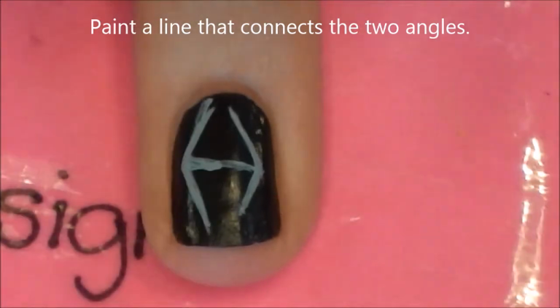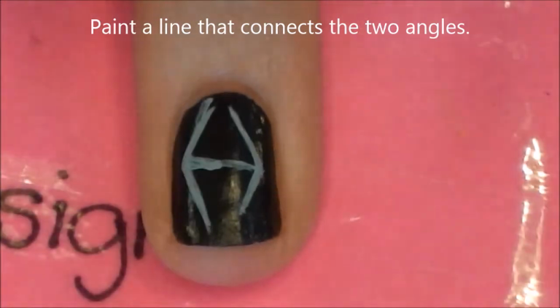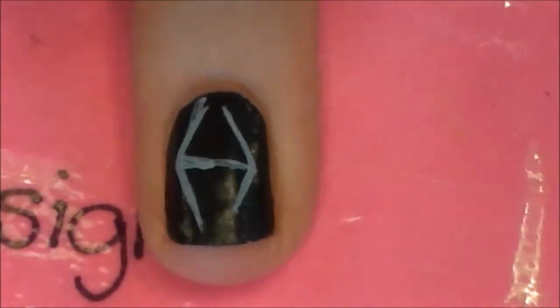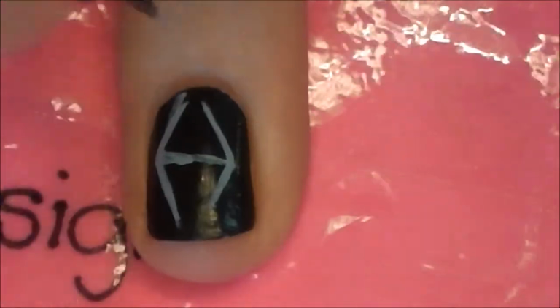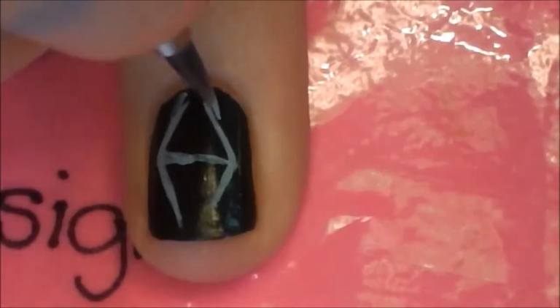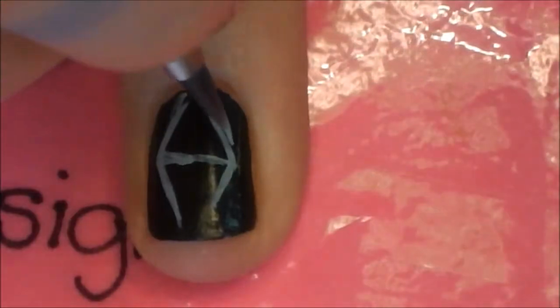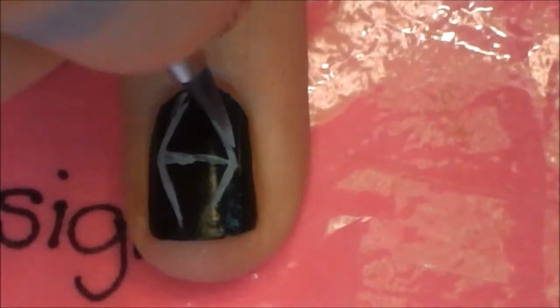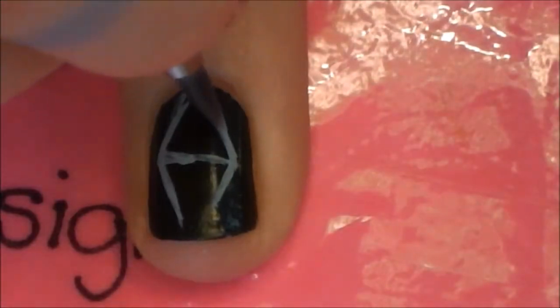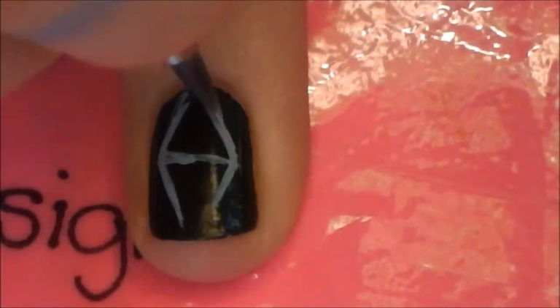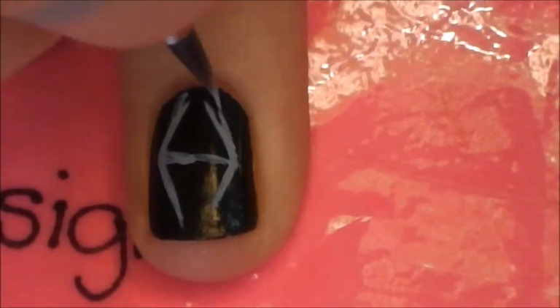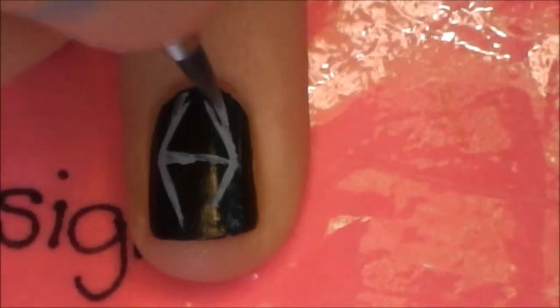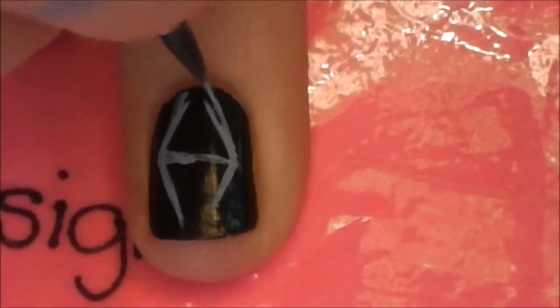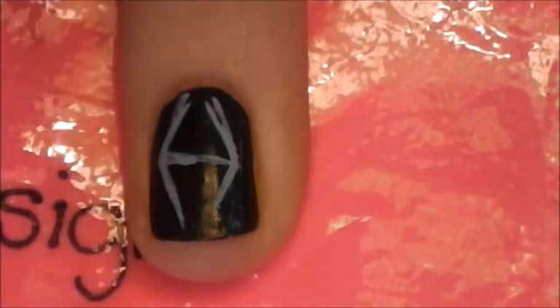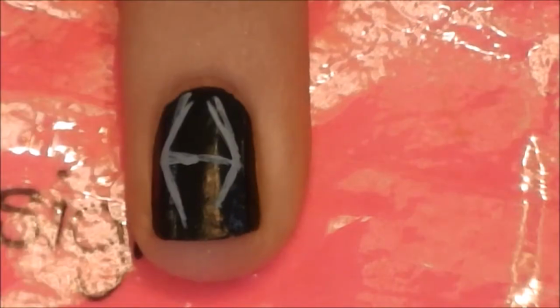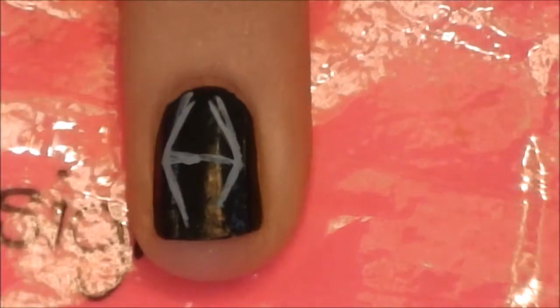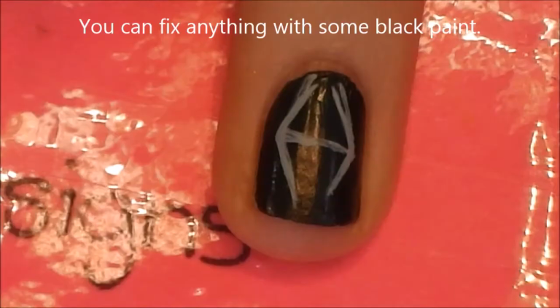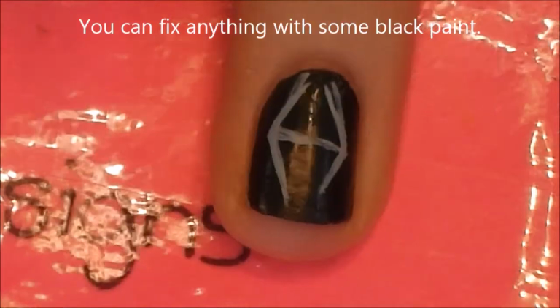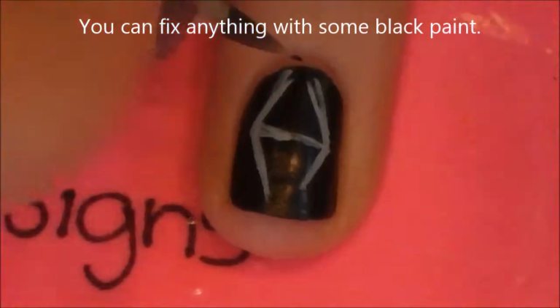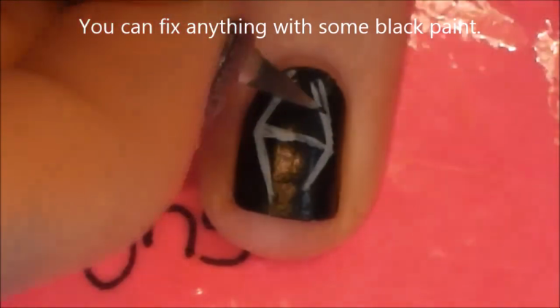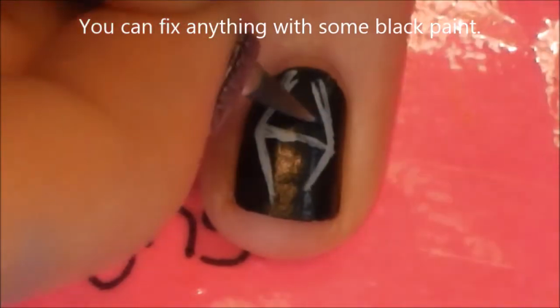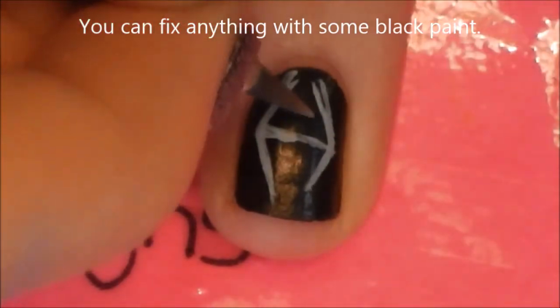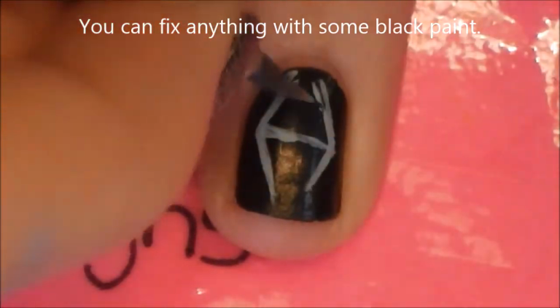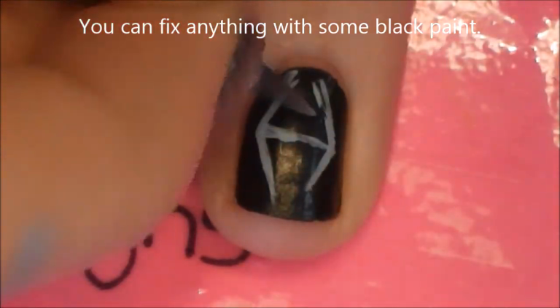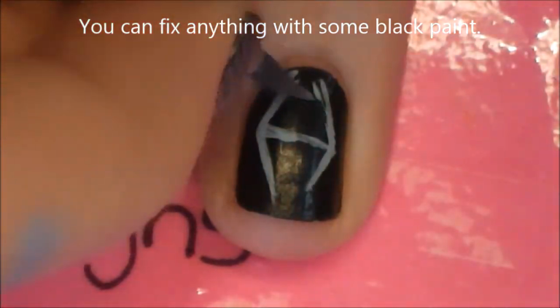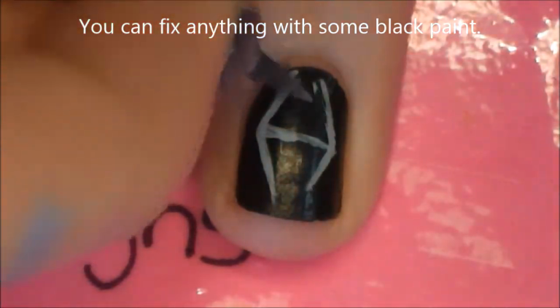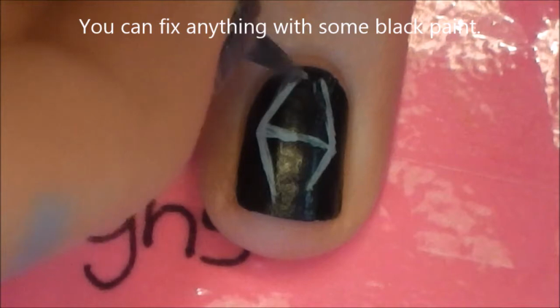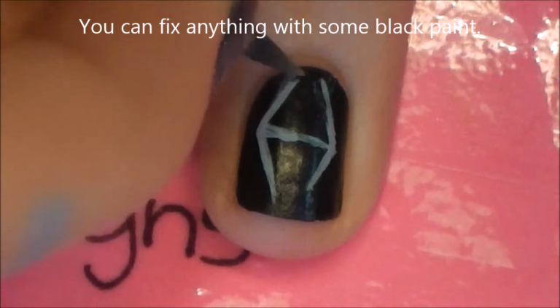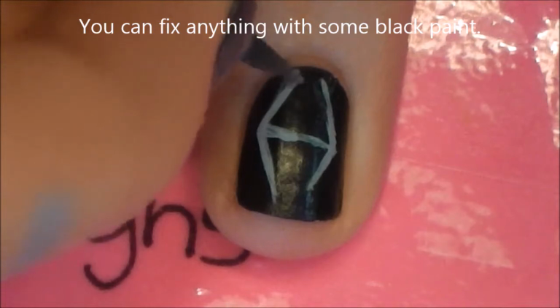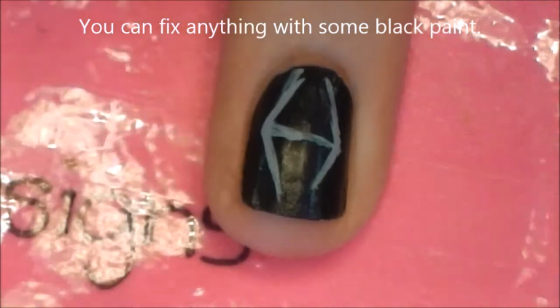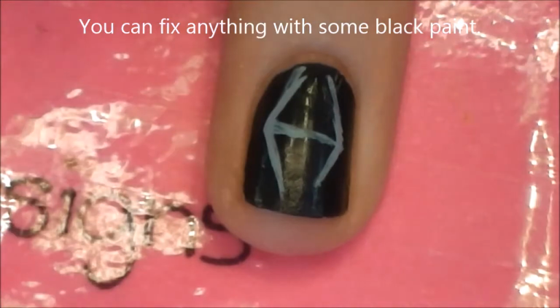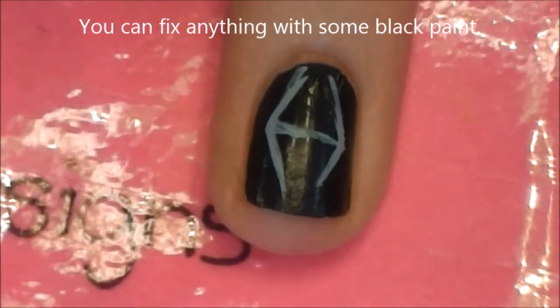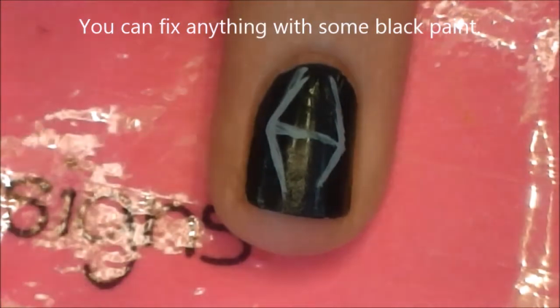I decided that my wings came a little bit too close at the top, so I'm just going to fix that with a little bit of black paint.